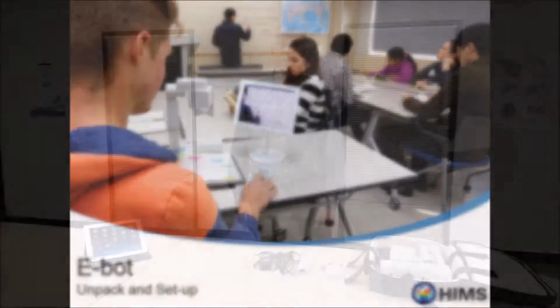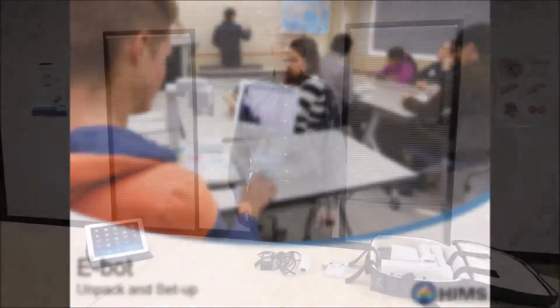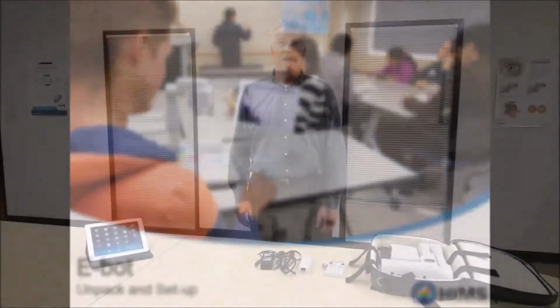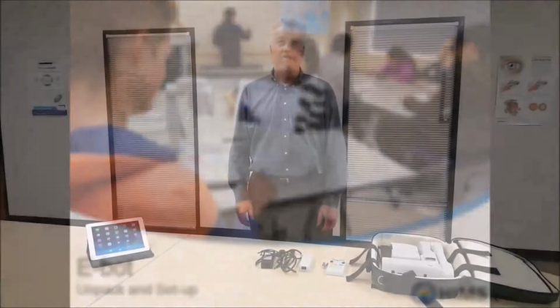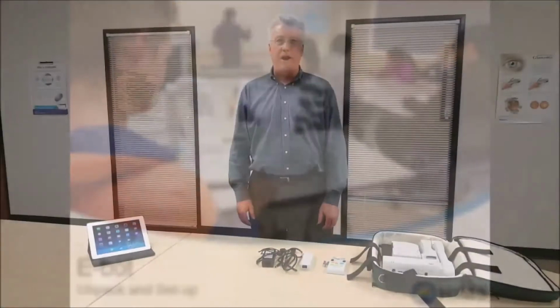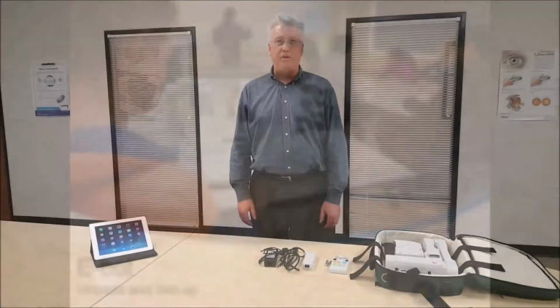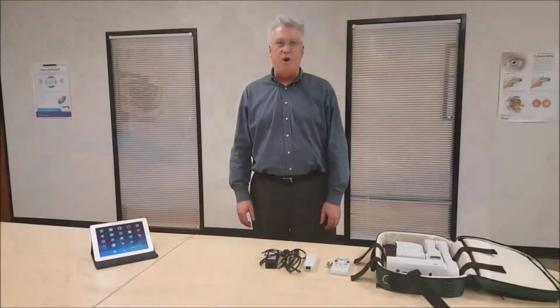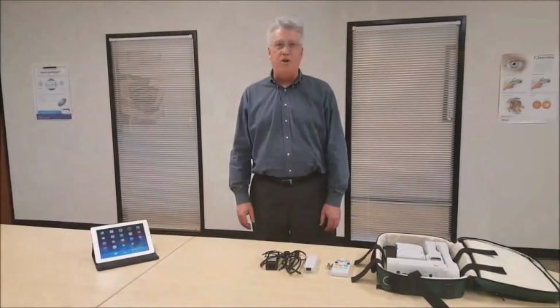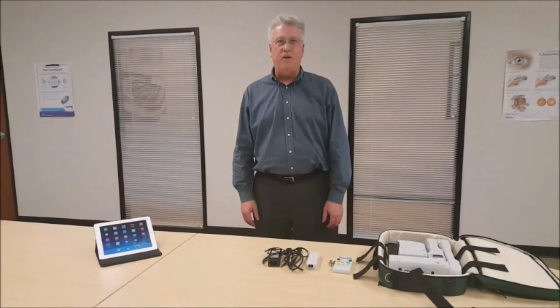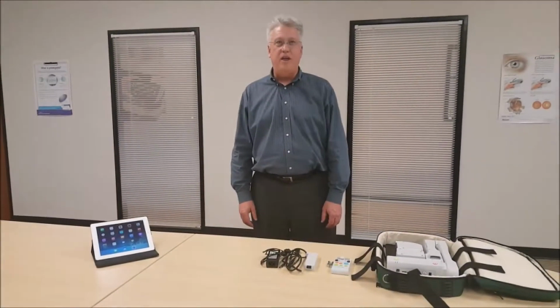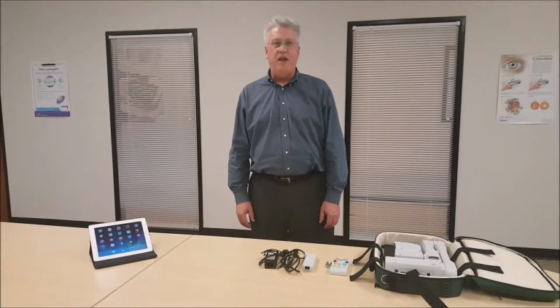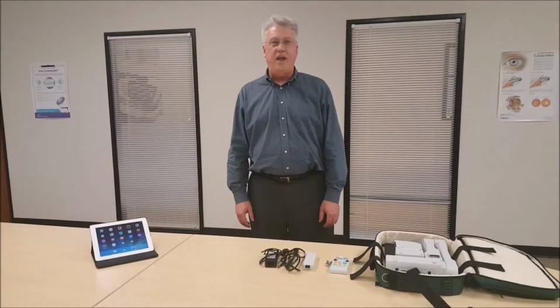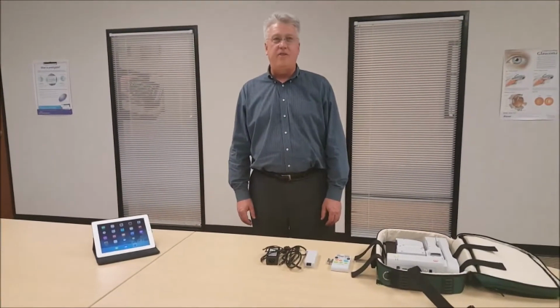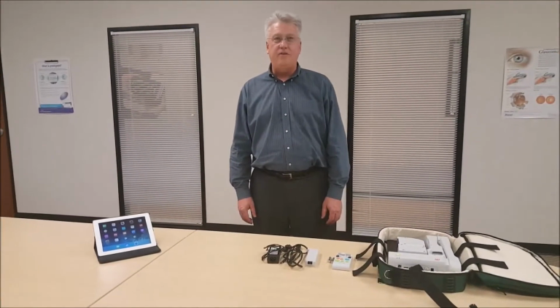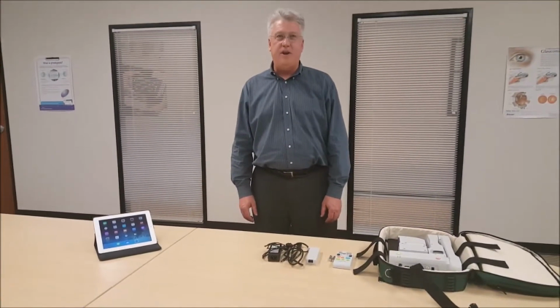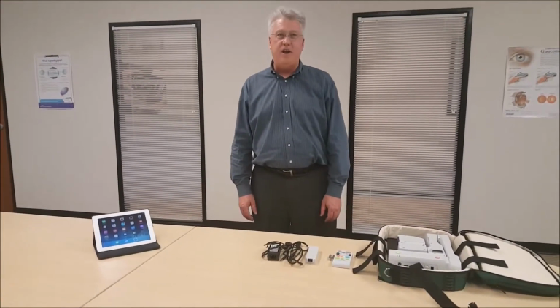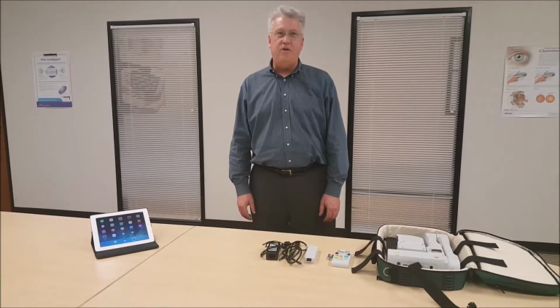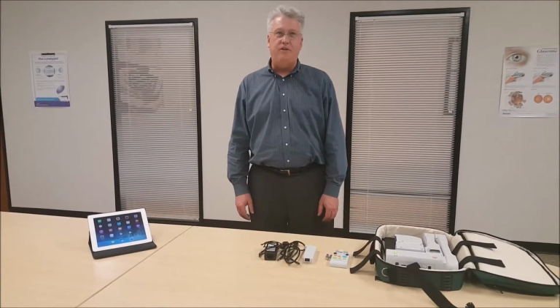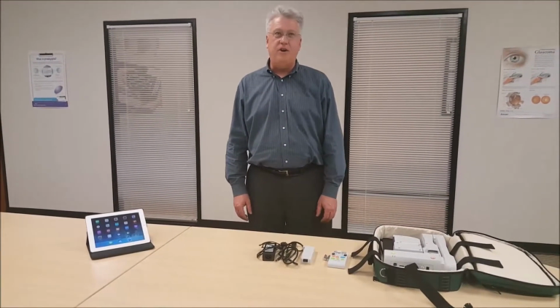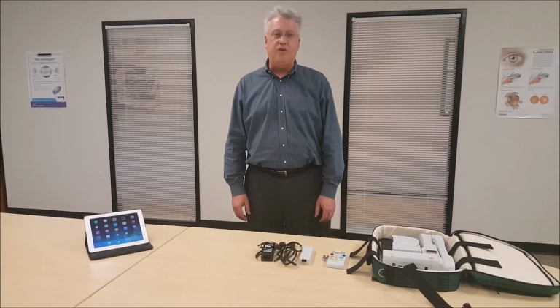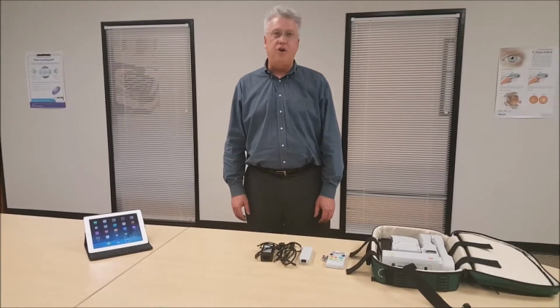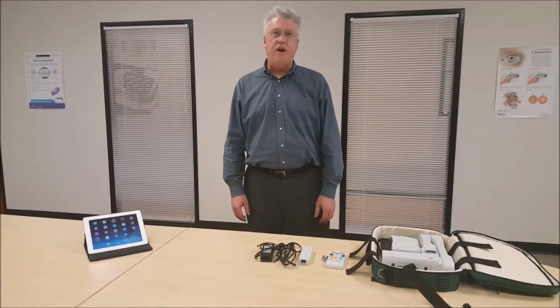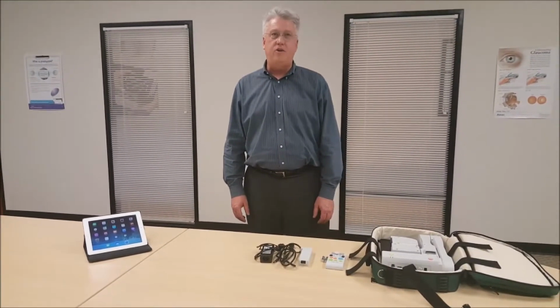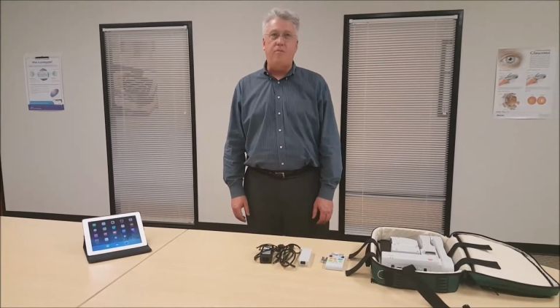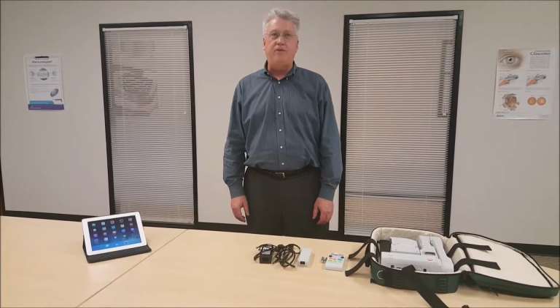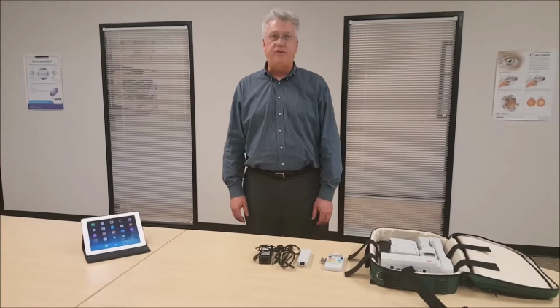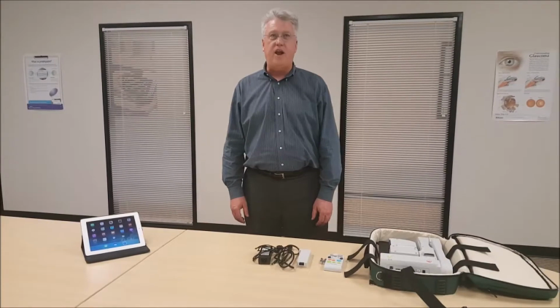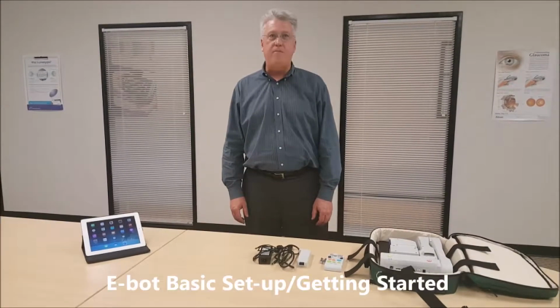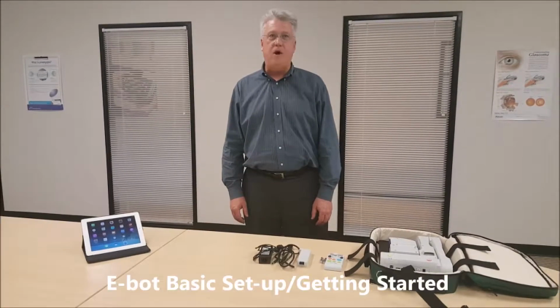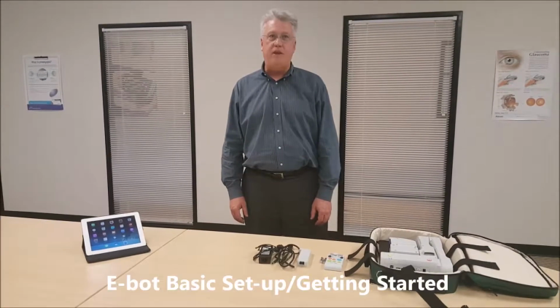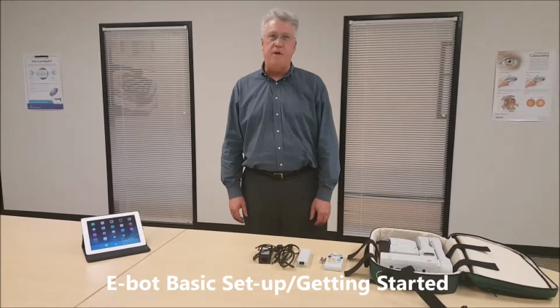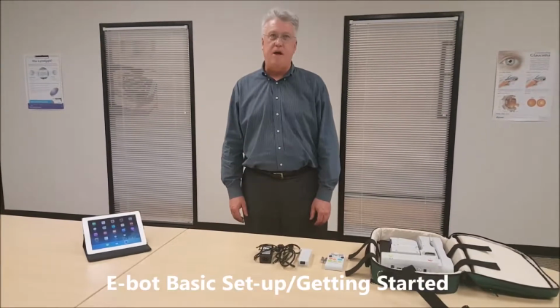Hi, my name is Paul, and this video is going to show you how to do a basic setup on the E-Bot.